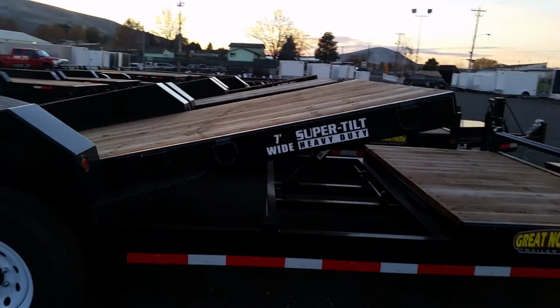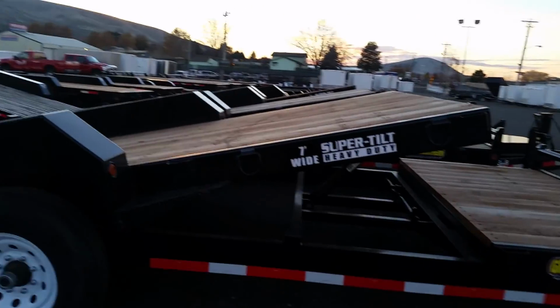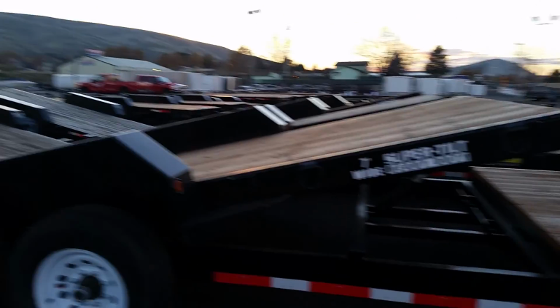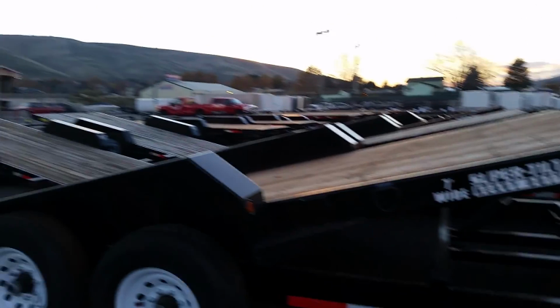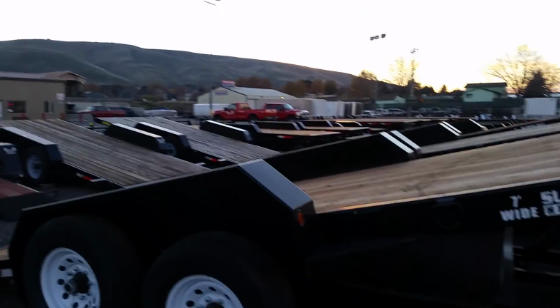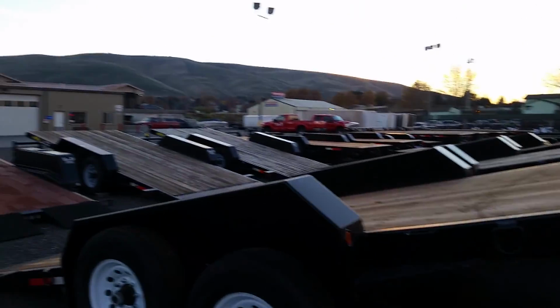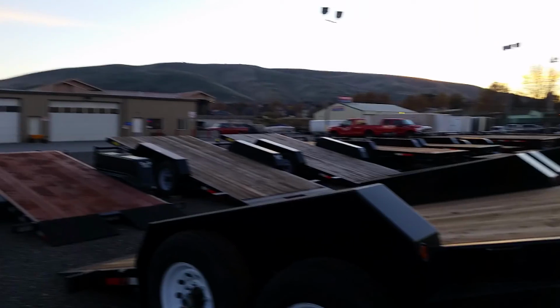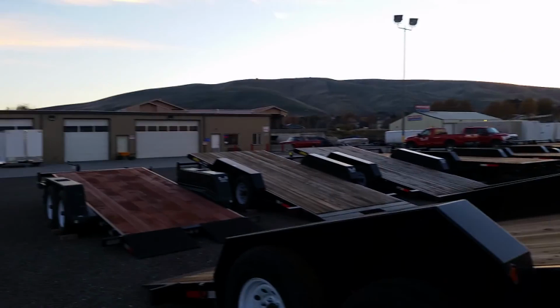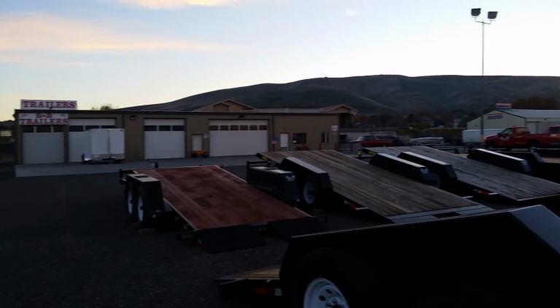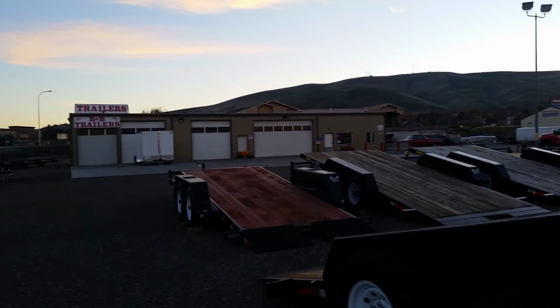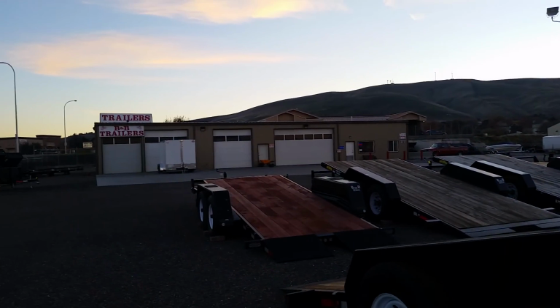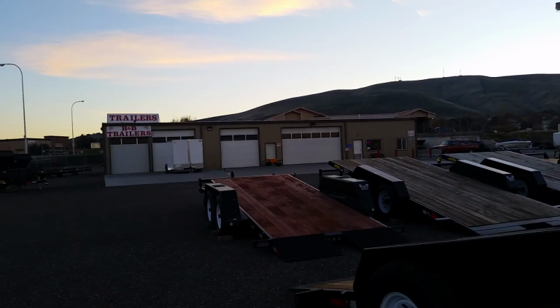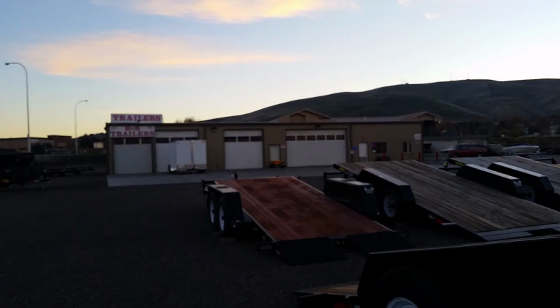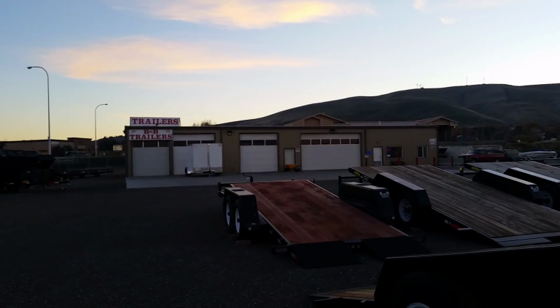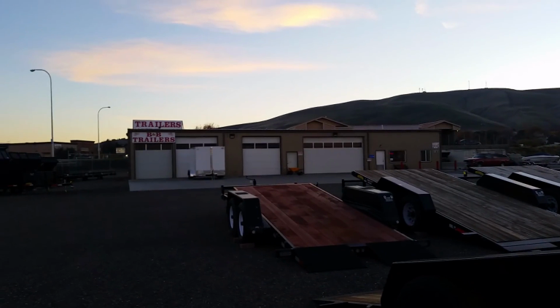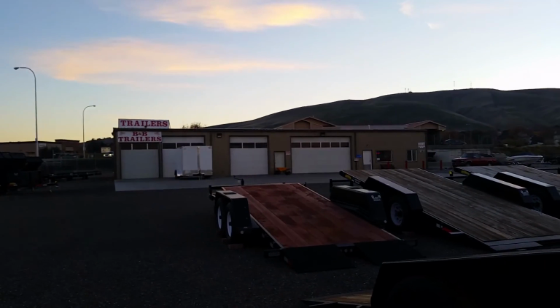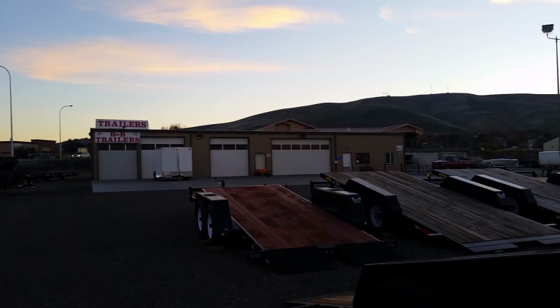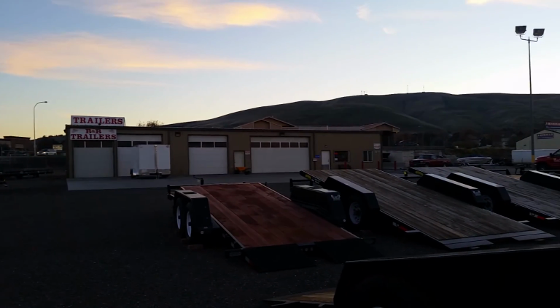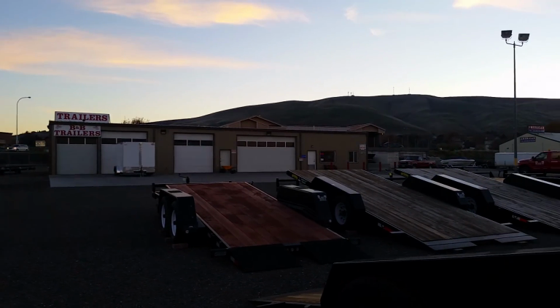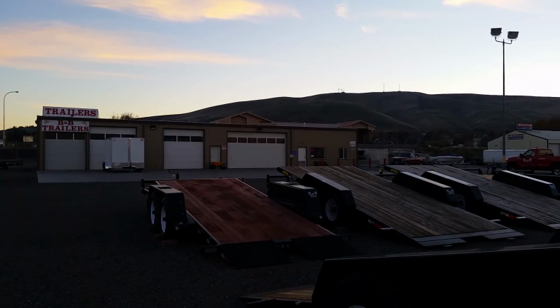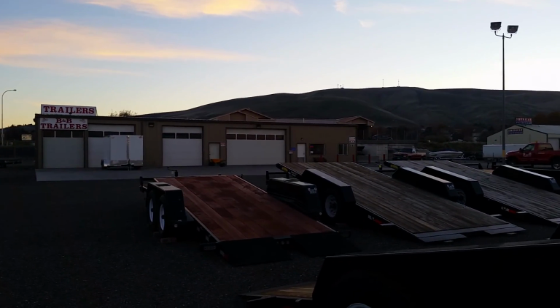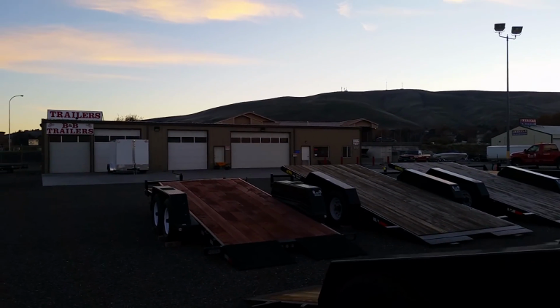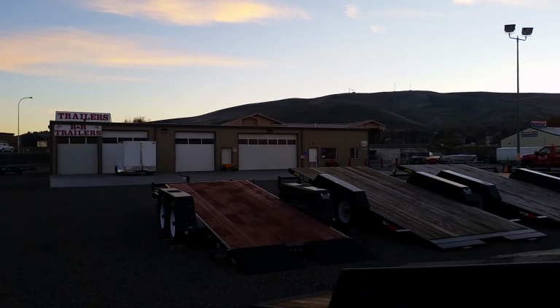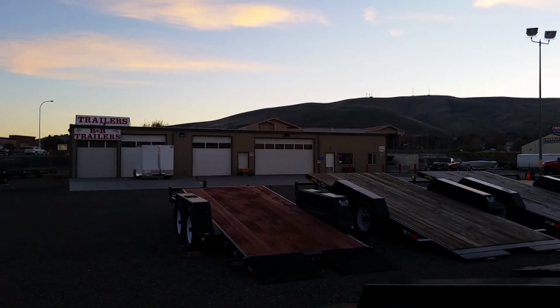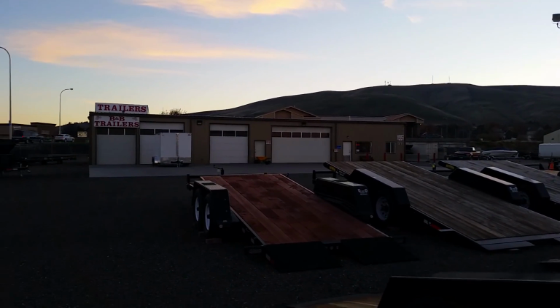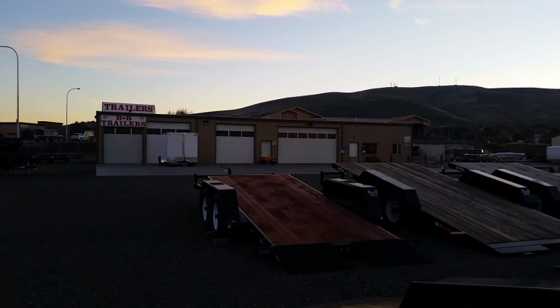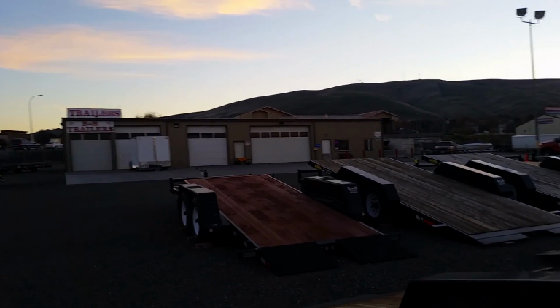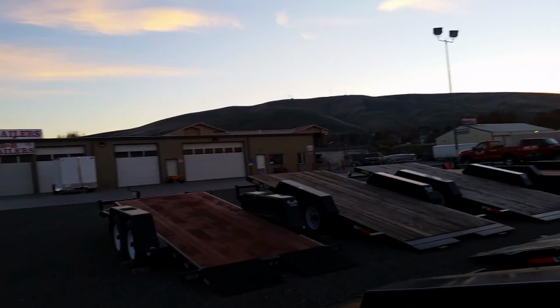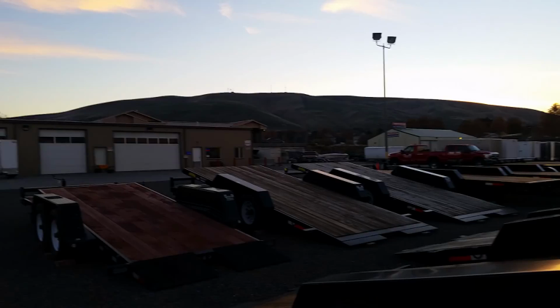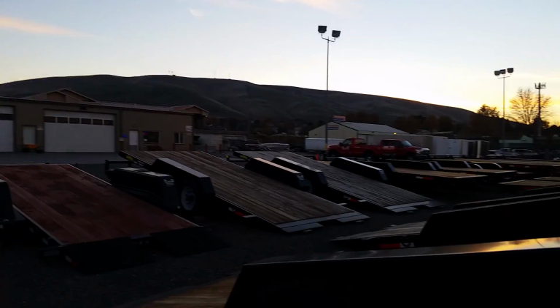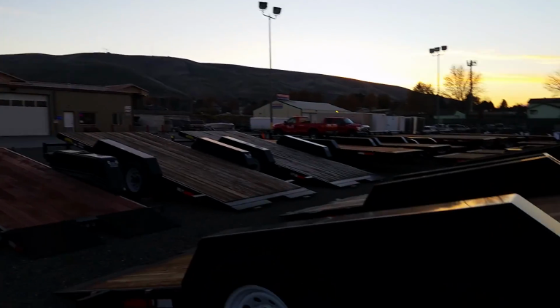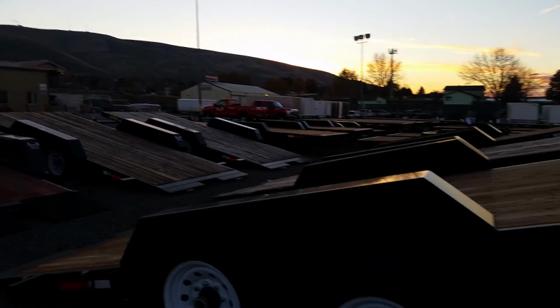Here at B&B Trailers, we are a fully equipped shop capable of handling most of your trailer service and warranty needs. Come on down today.